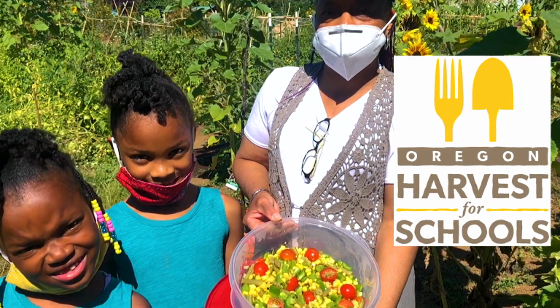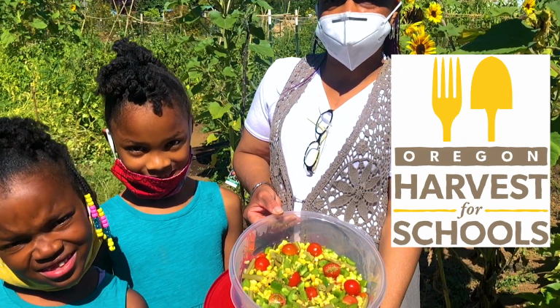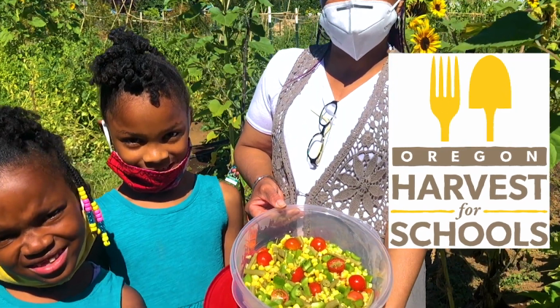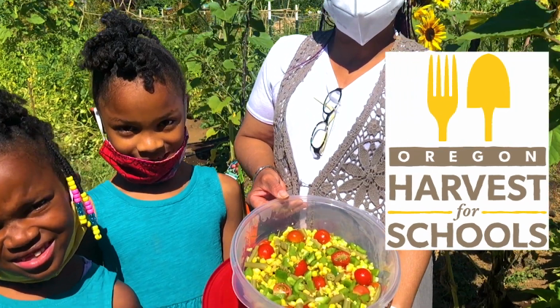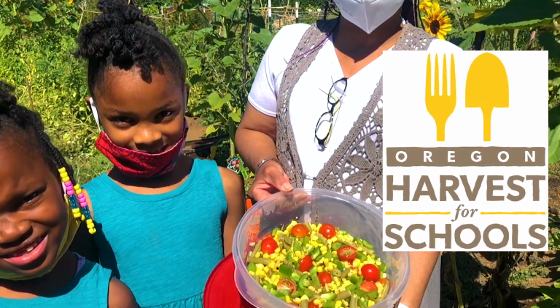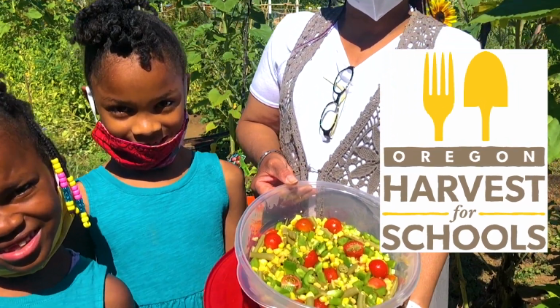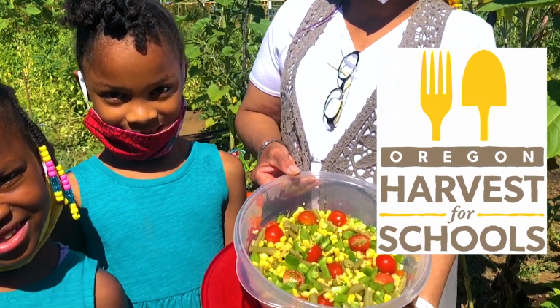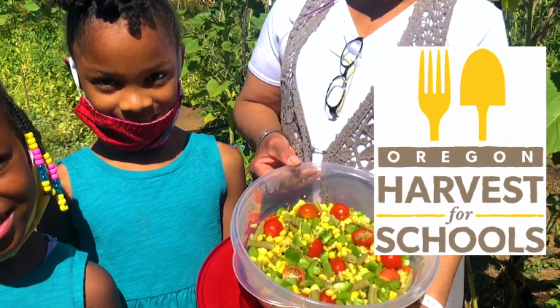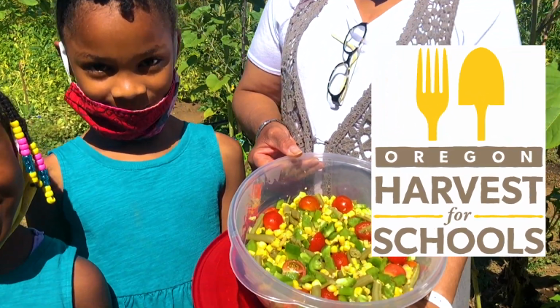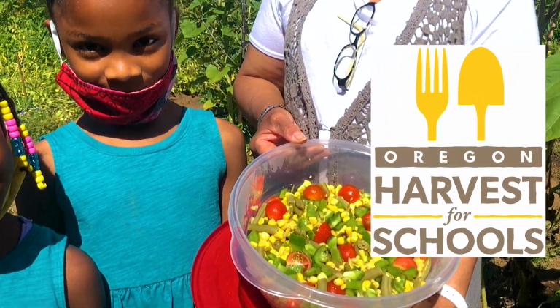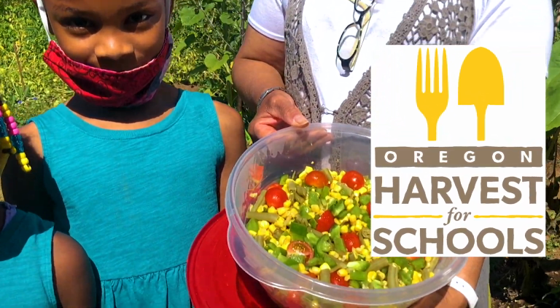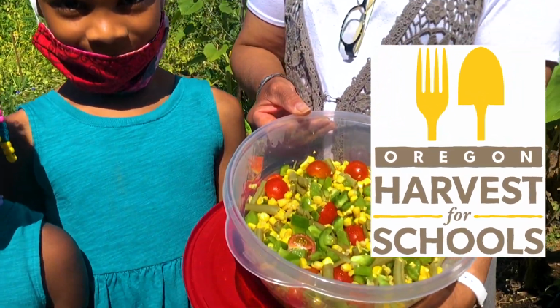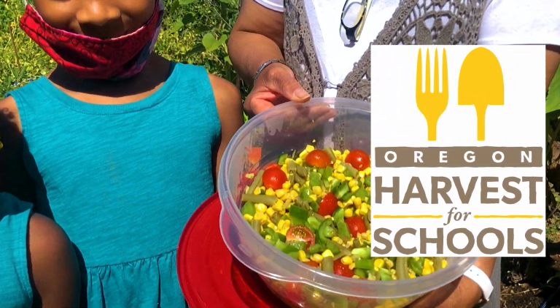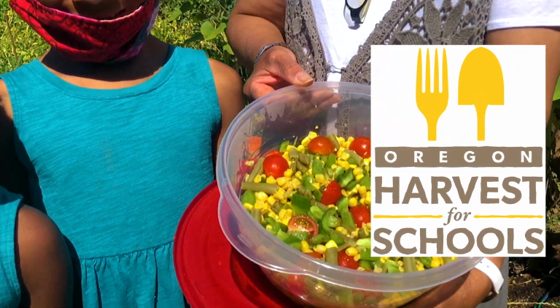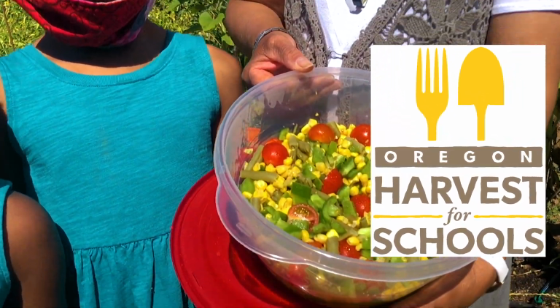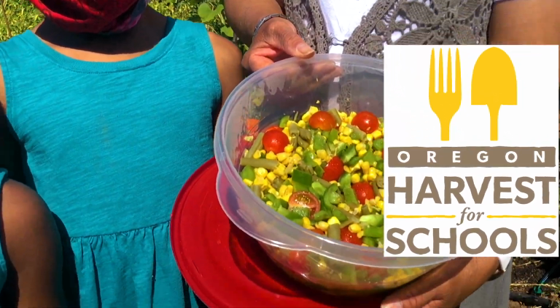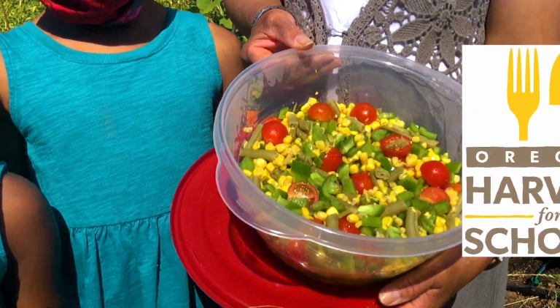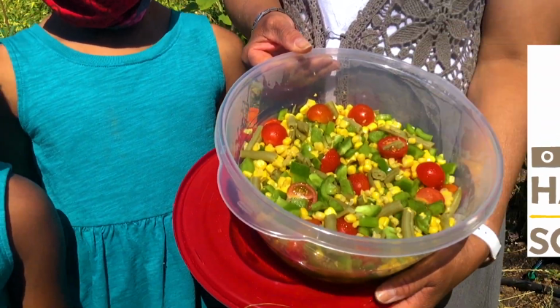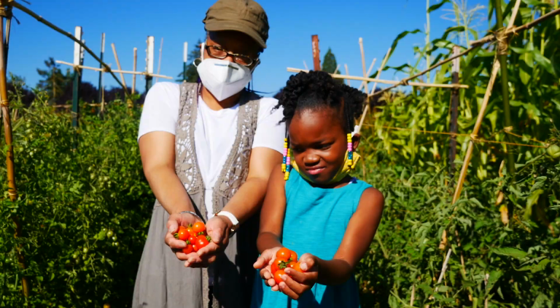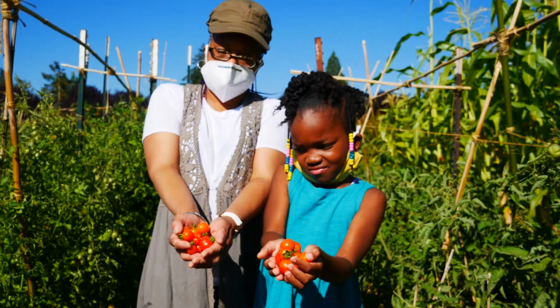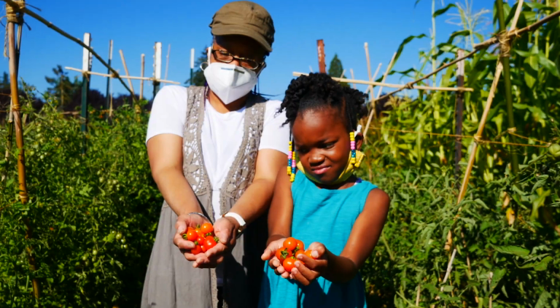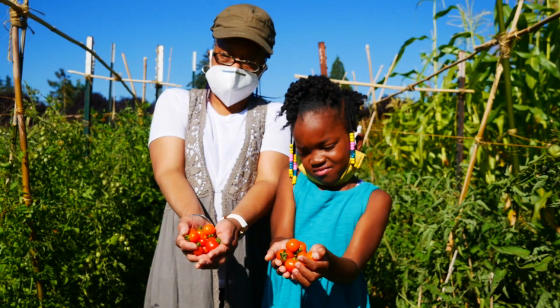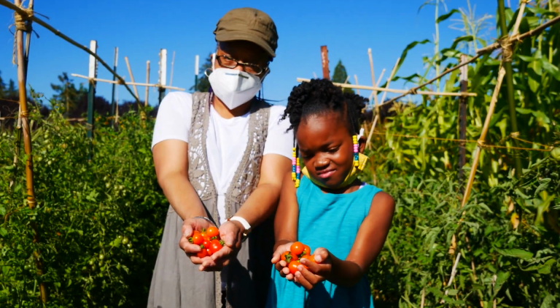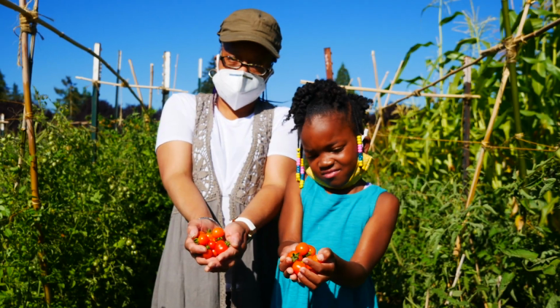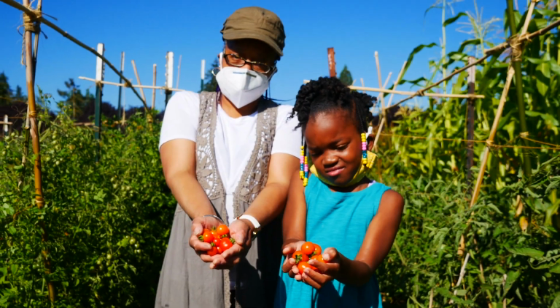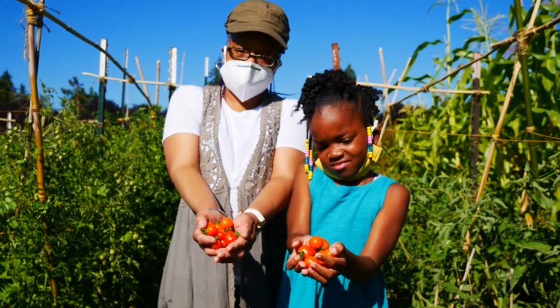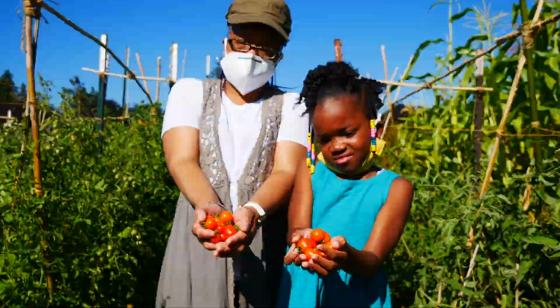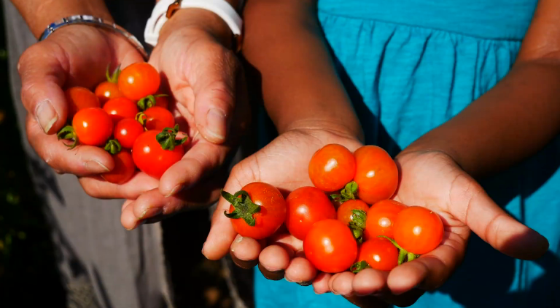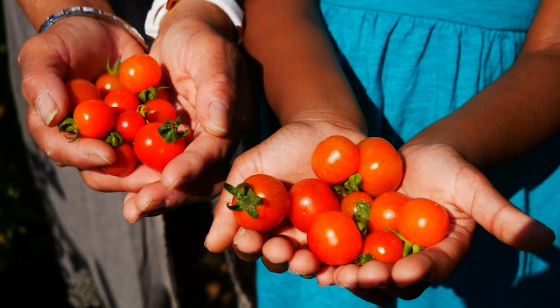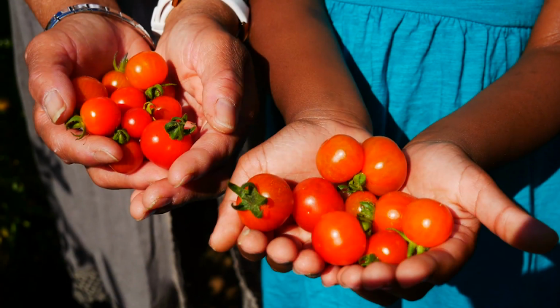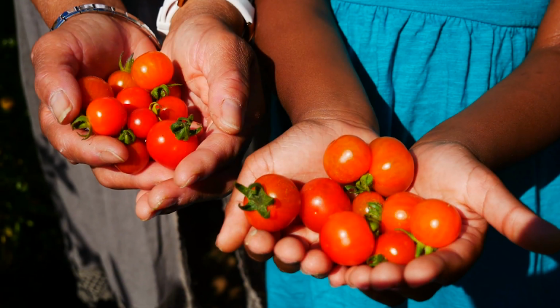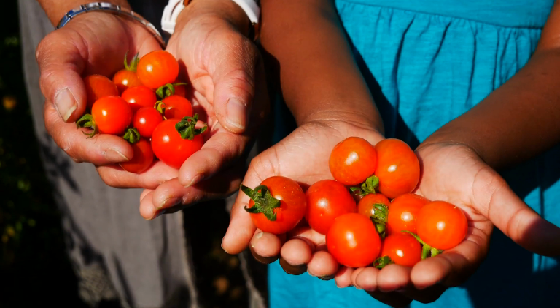African heritage food. We grow them in Oregon and we eat them at home and in school.